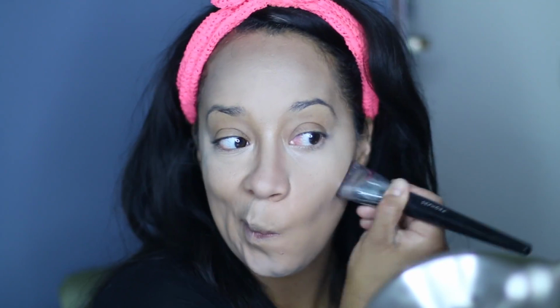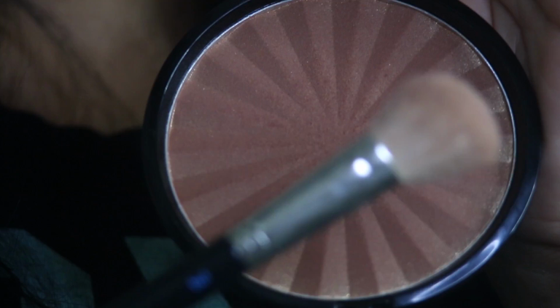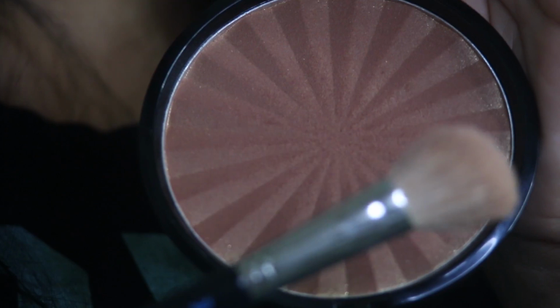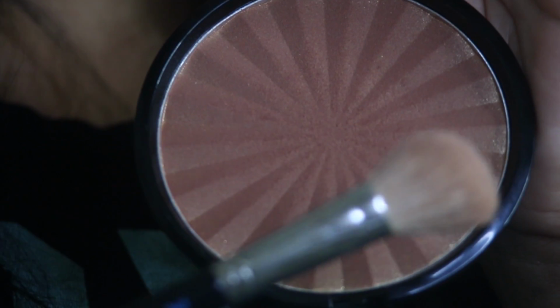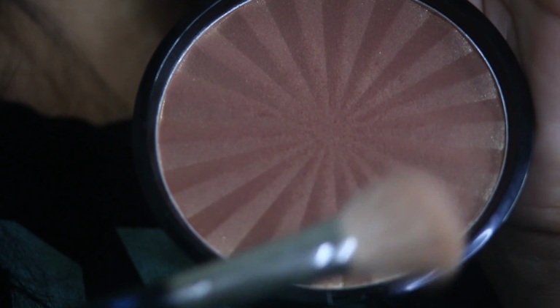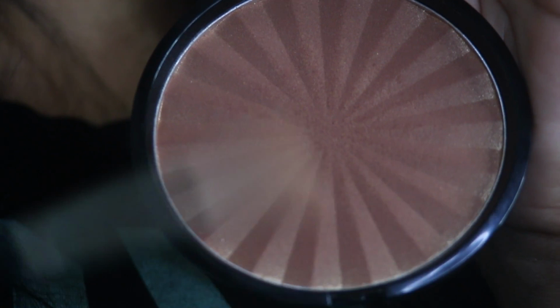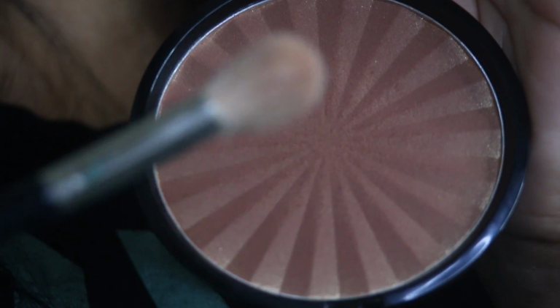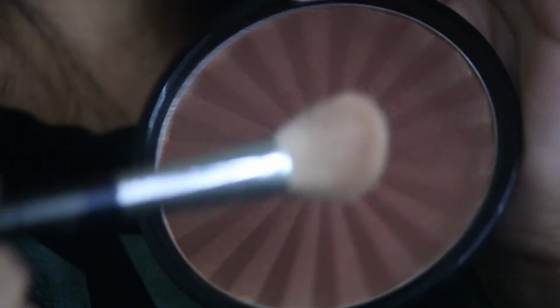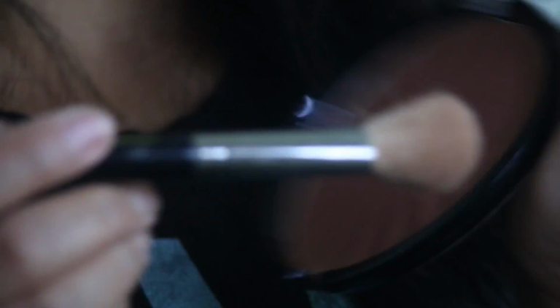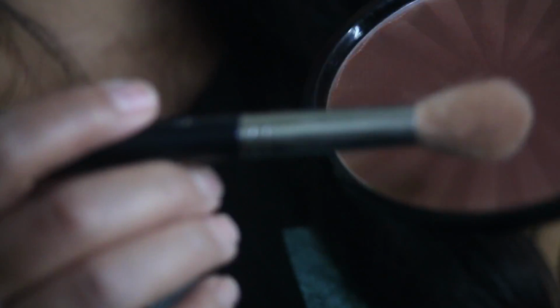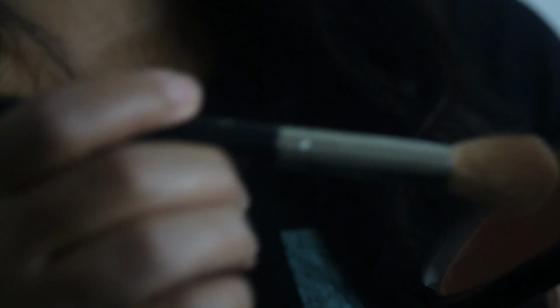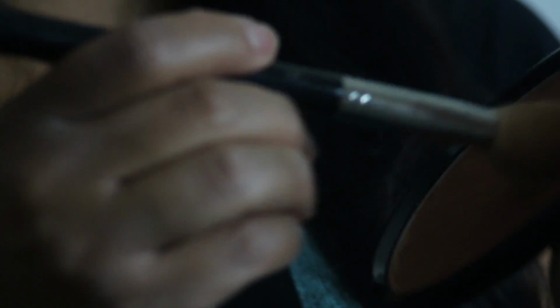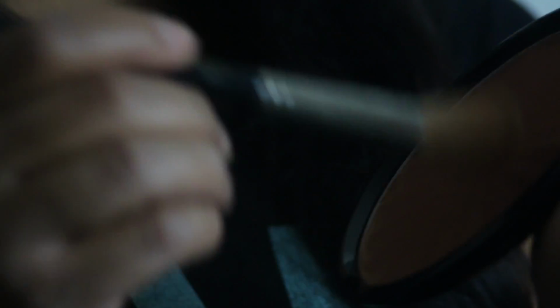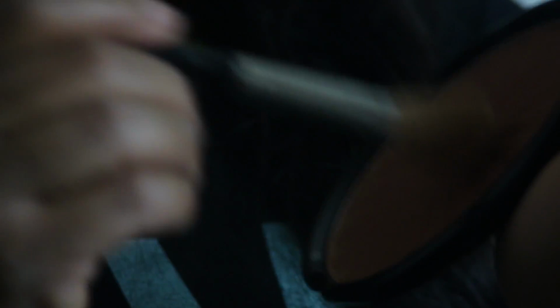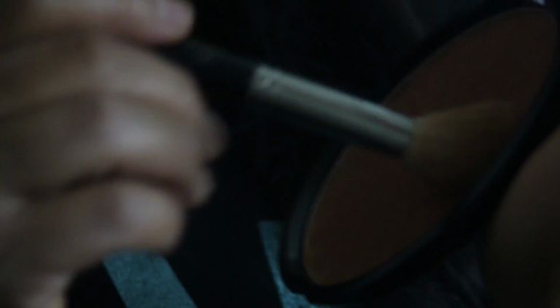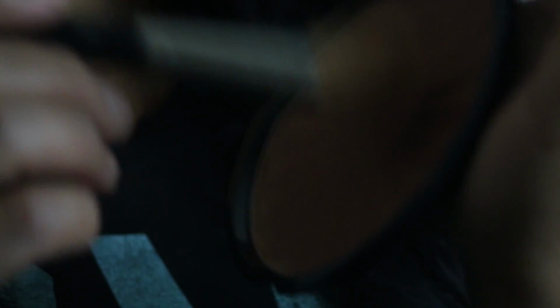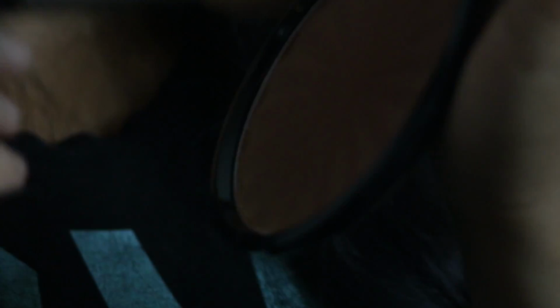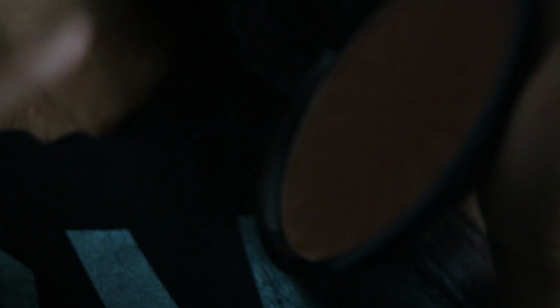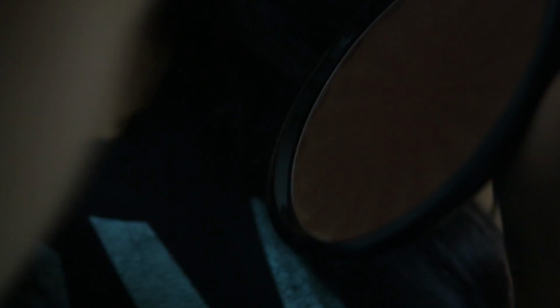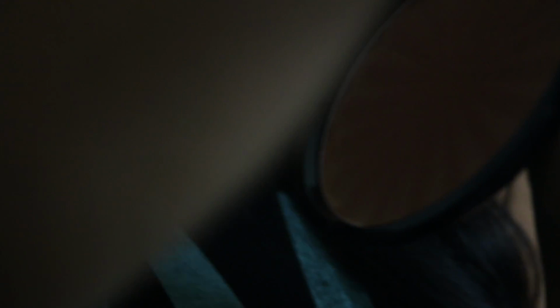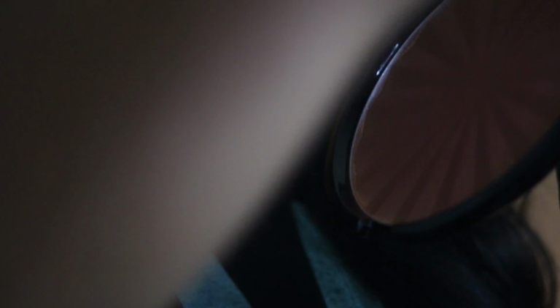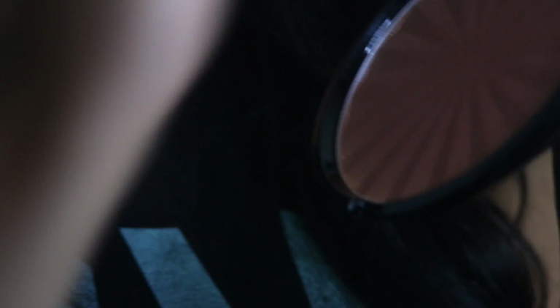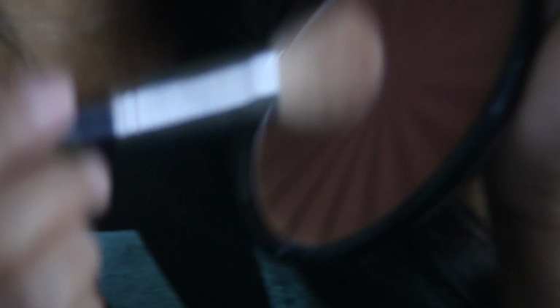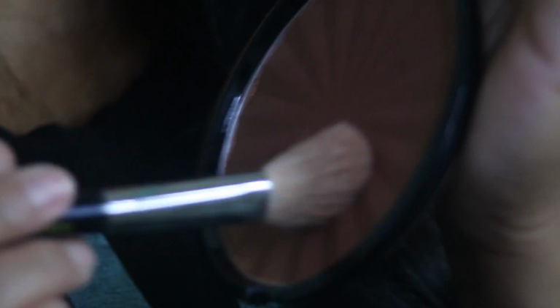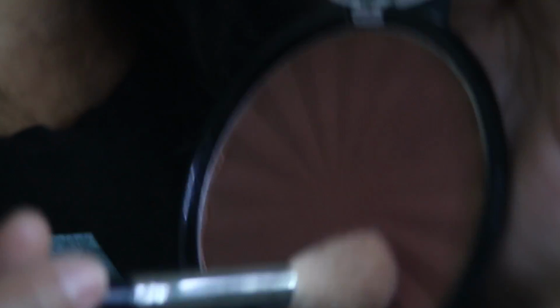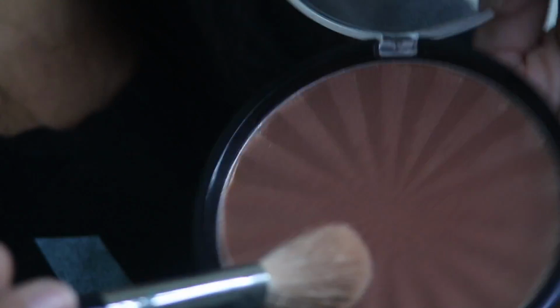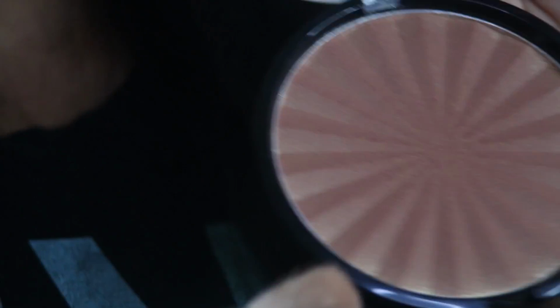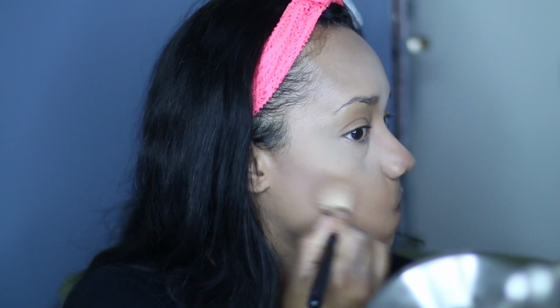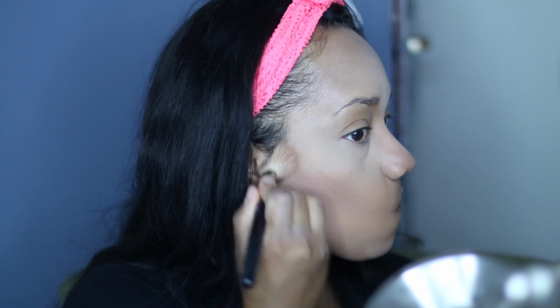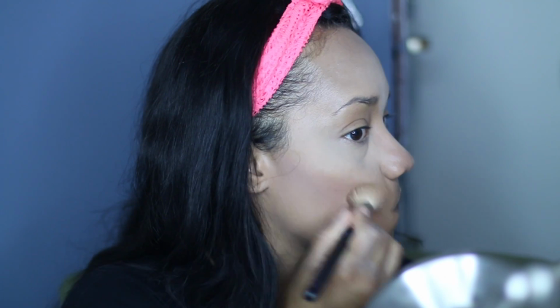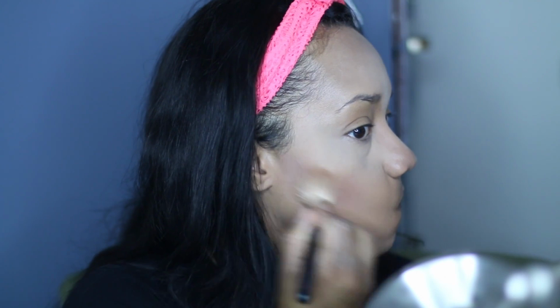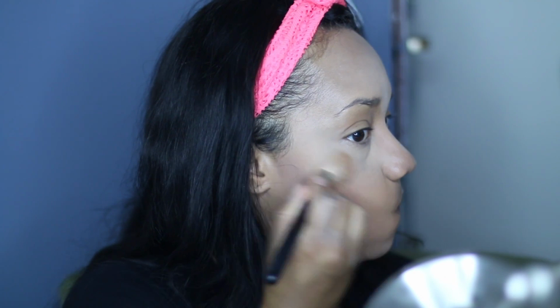Now I want to blend out that contour, so for that I'm going to use this Mineral Bronzing Powder by Gotta Be Urban.